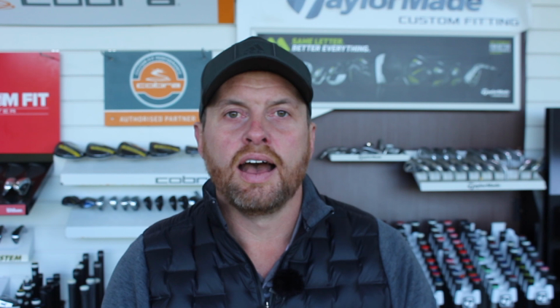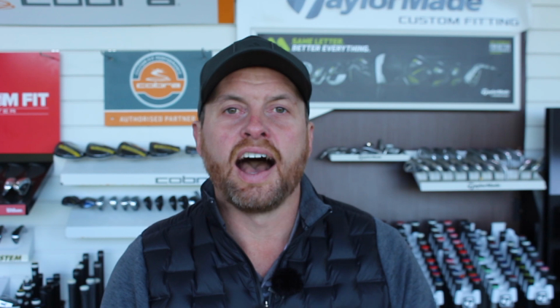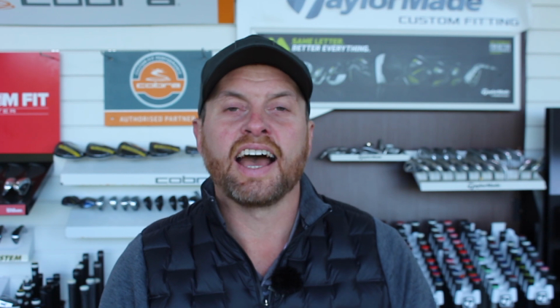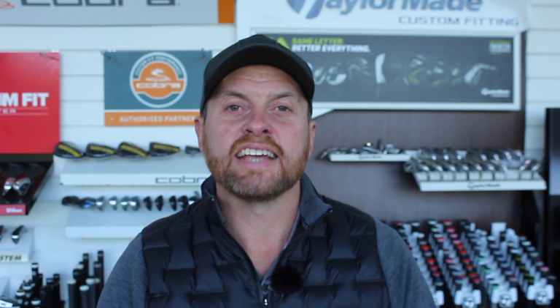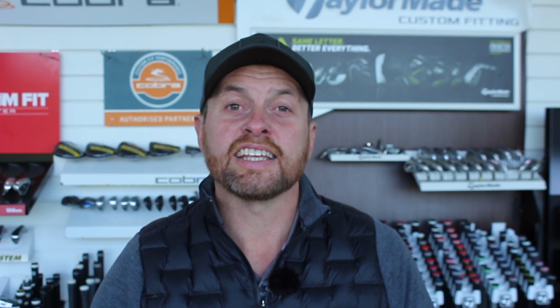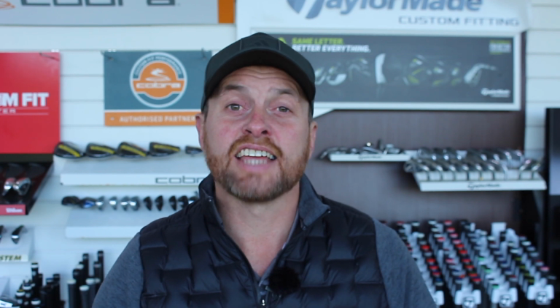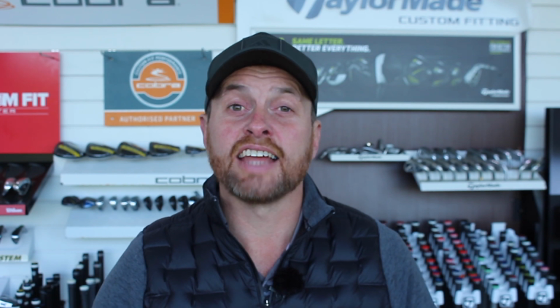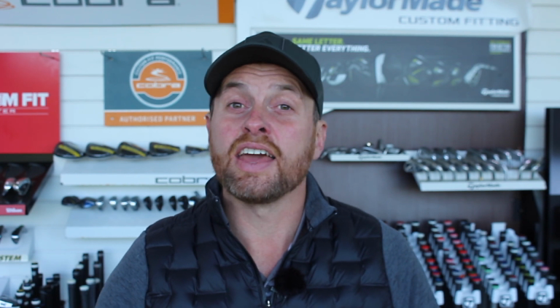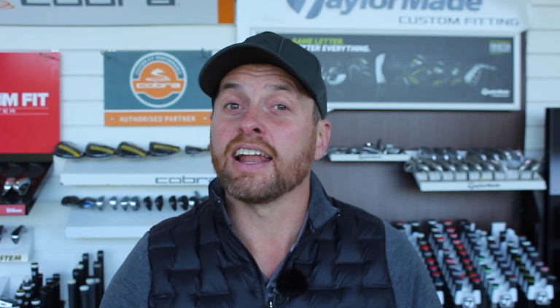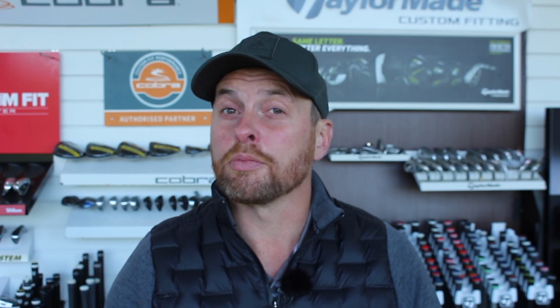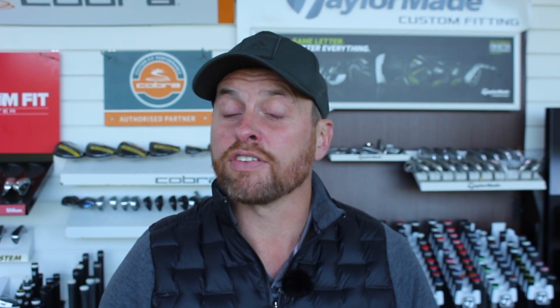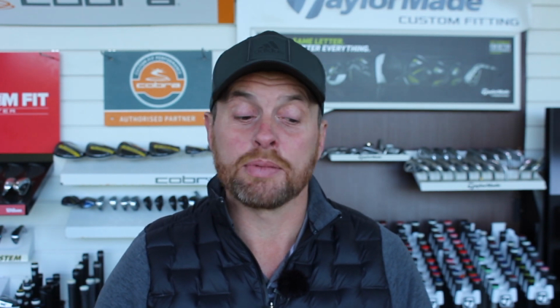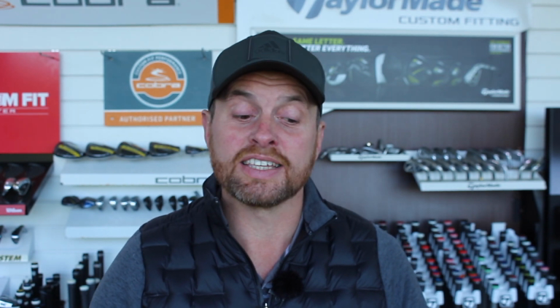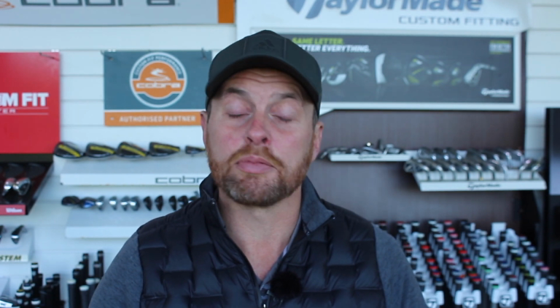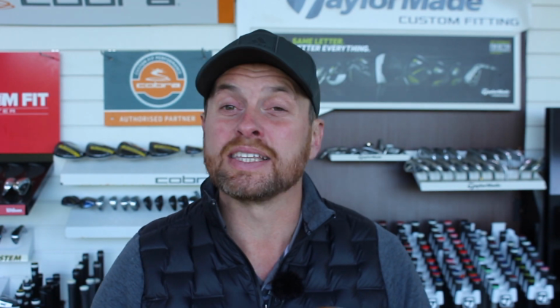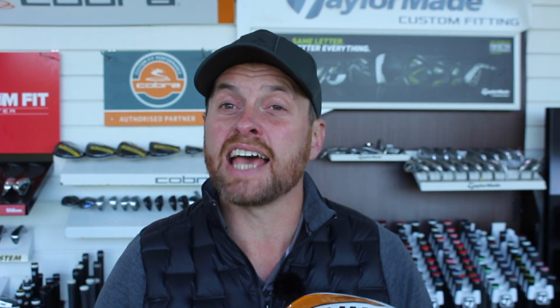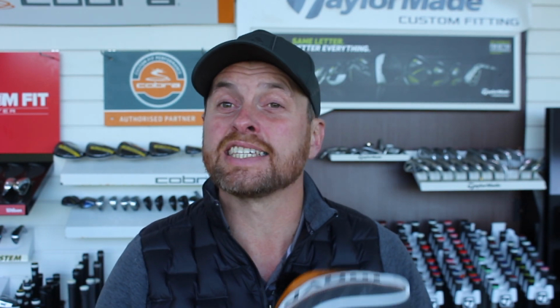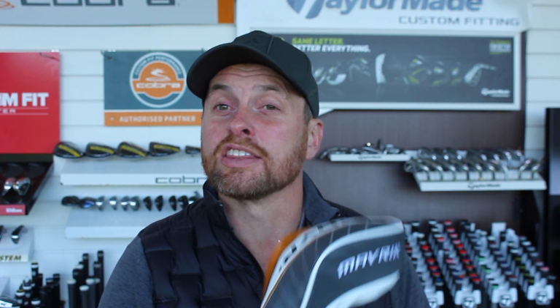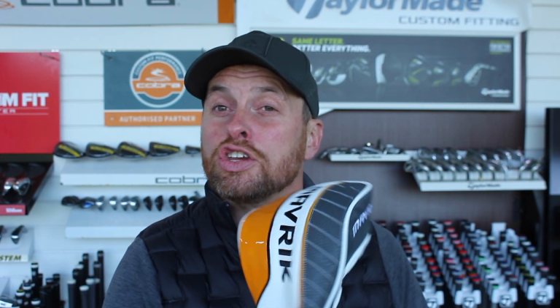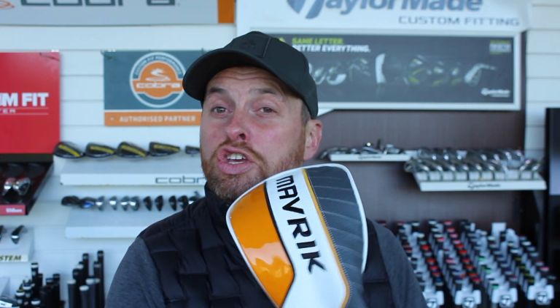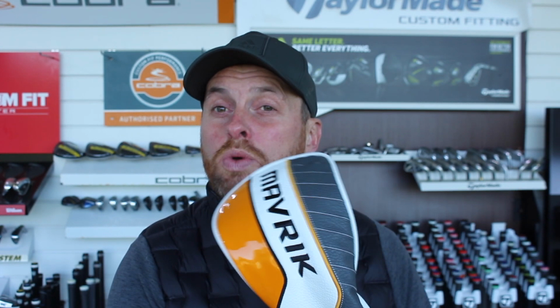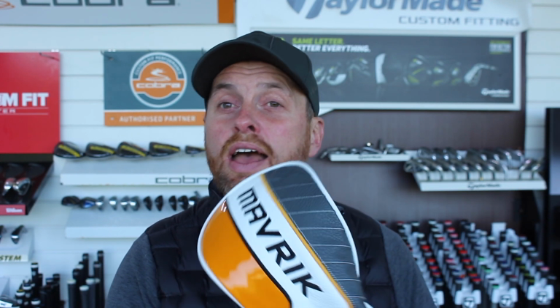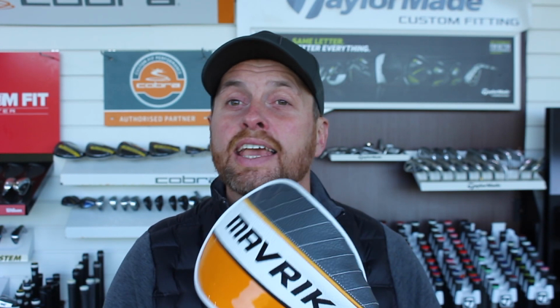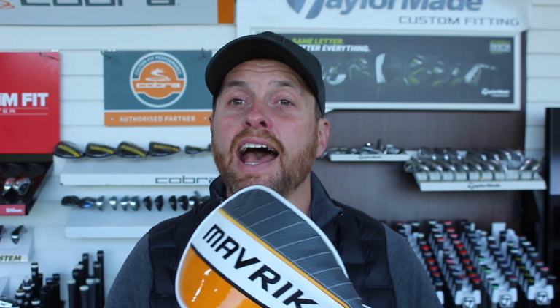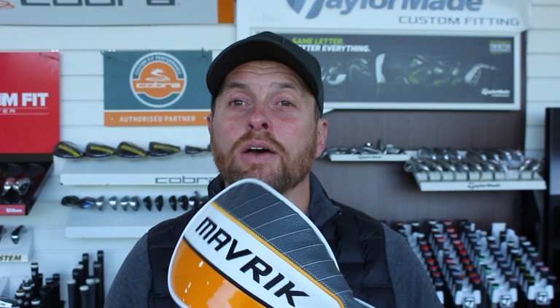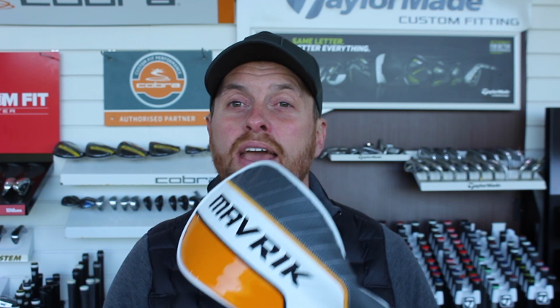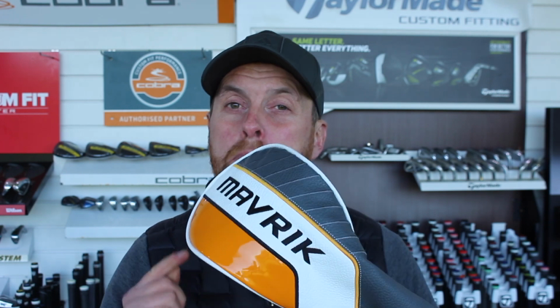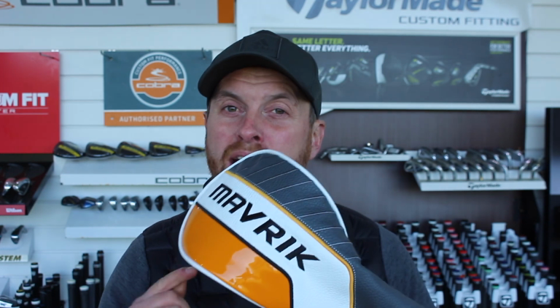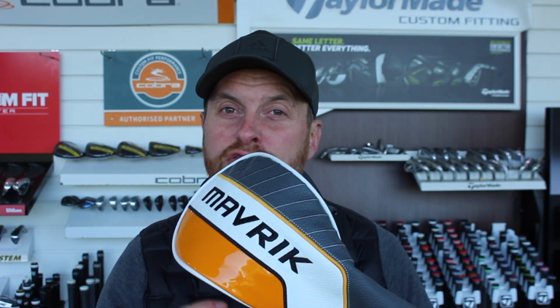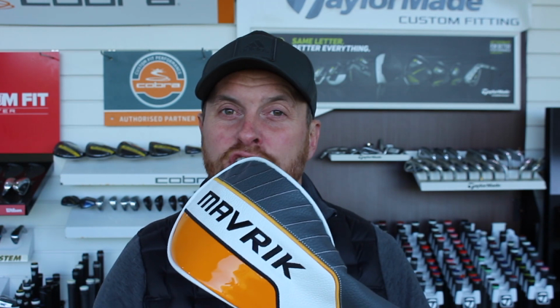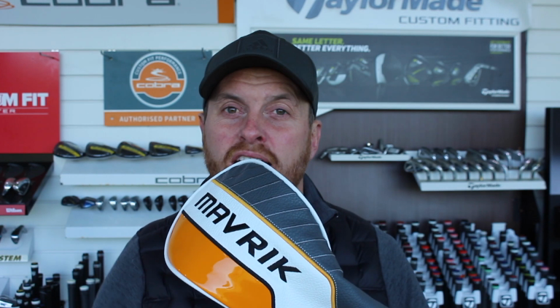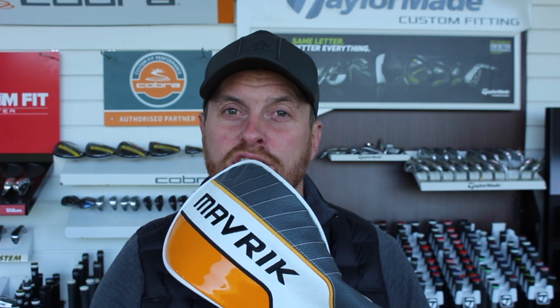Hi guys, Alice Teodown here at Leather and Golf Academy. And today I'm going to be testing the new Callaway Maverick drivers.